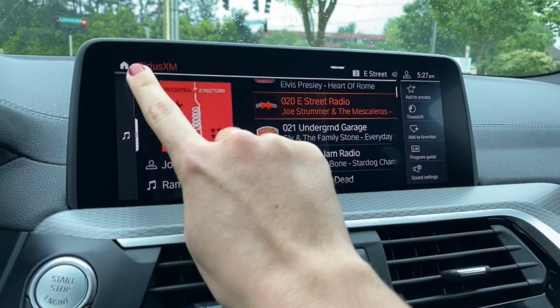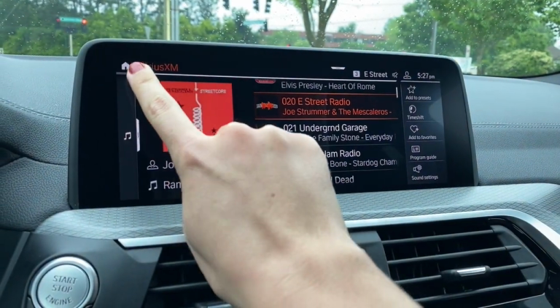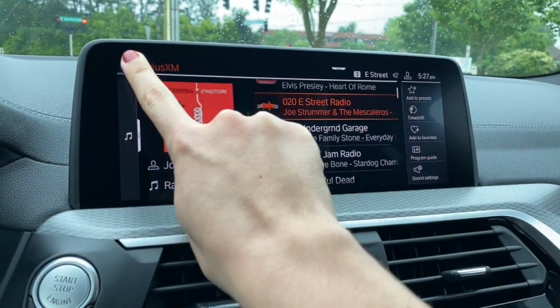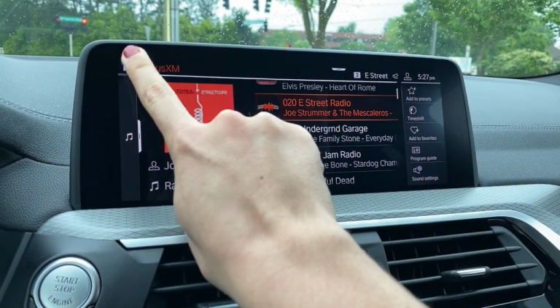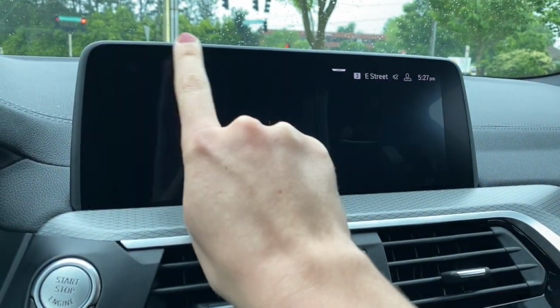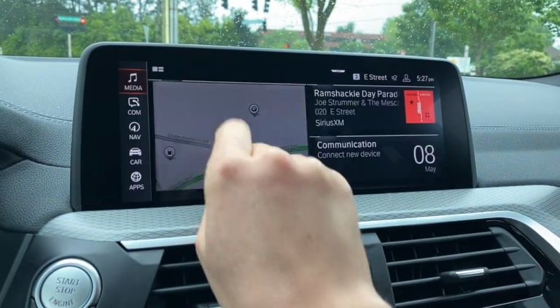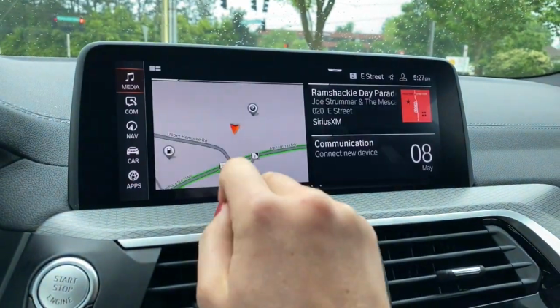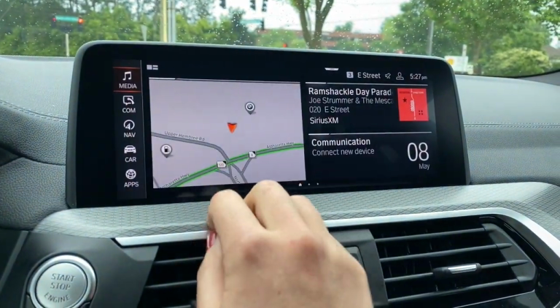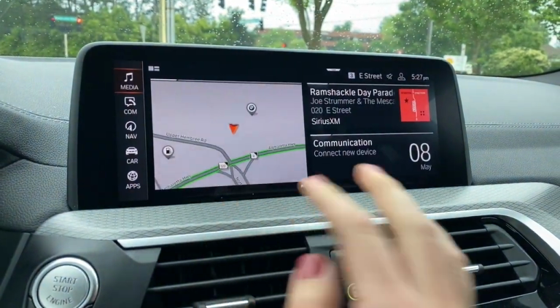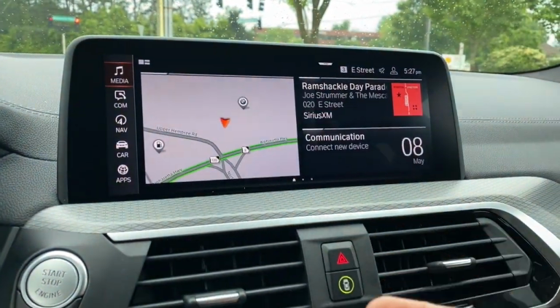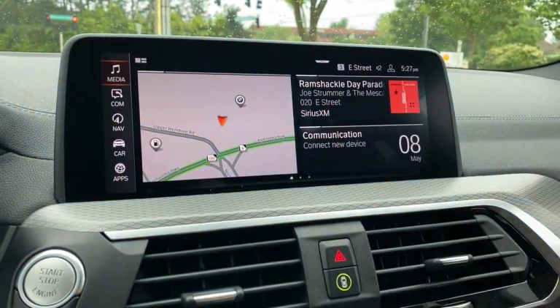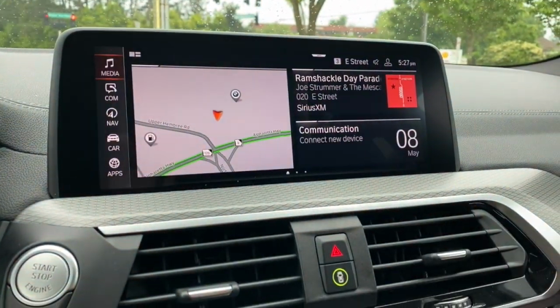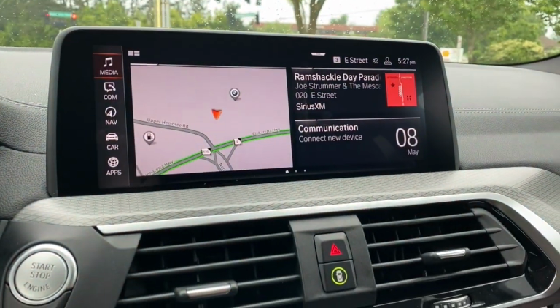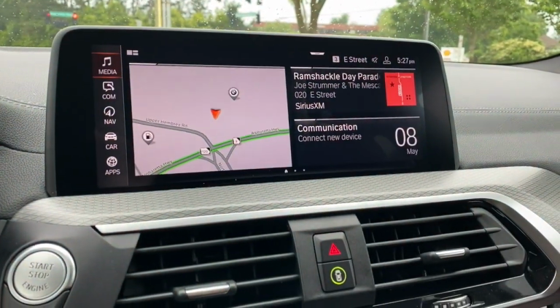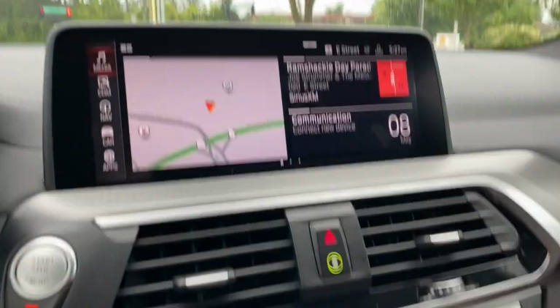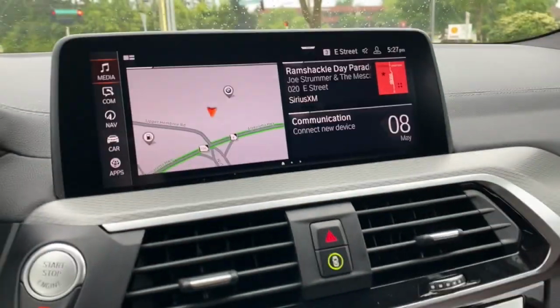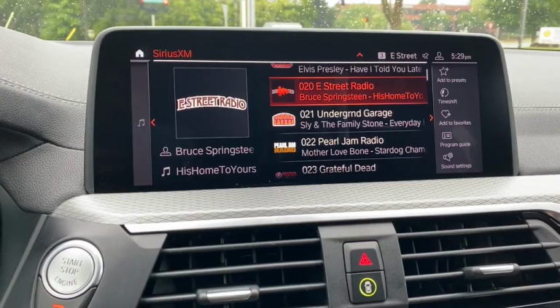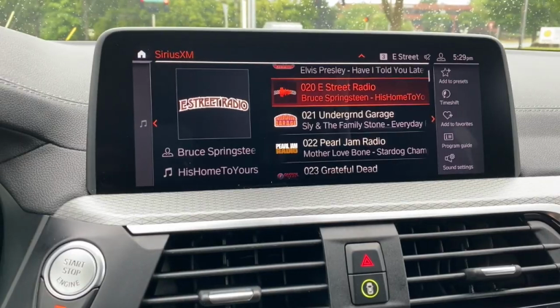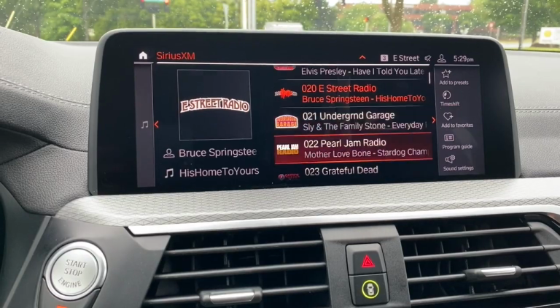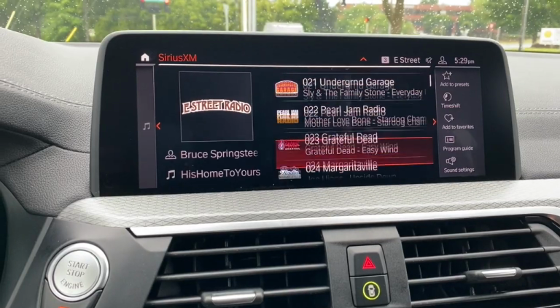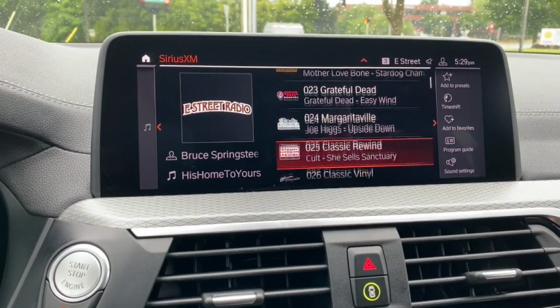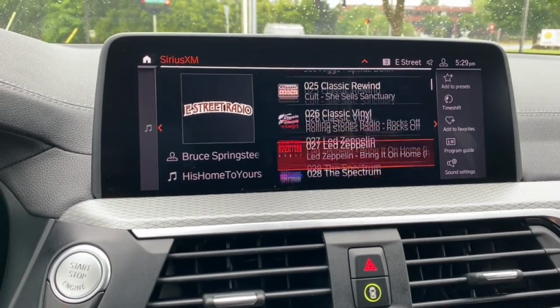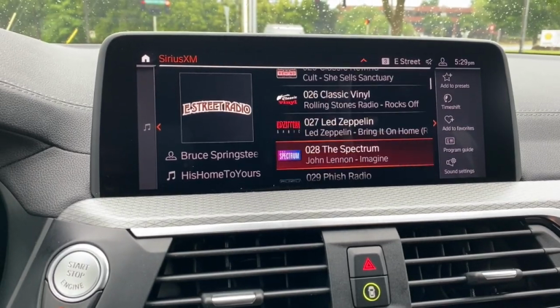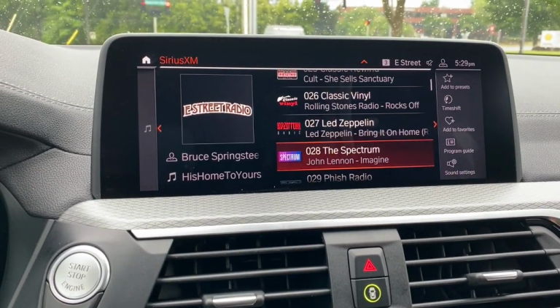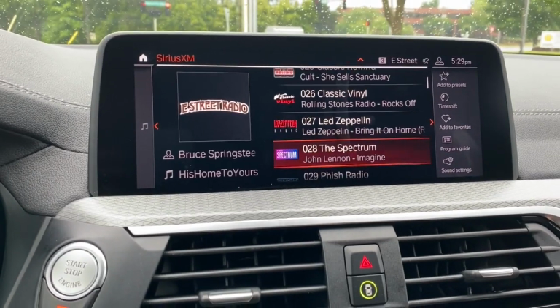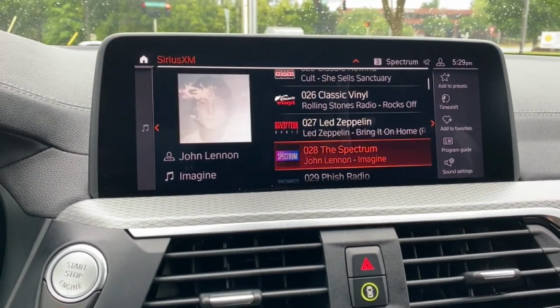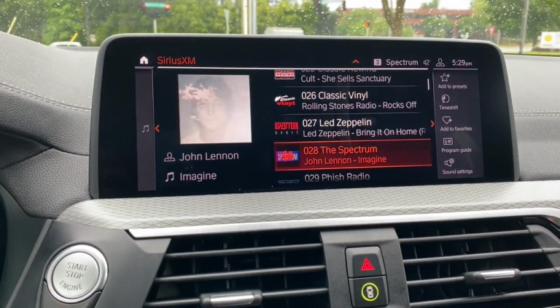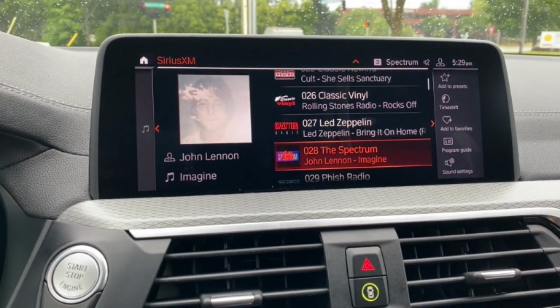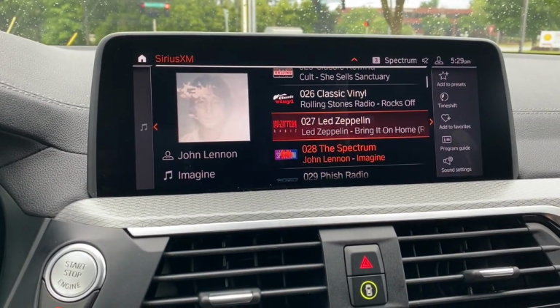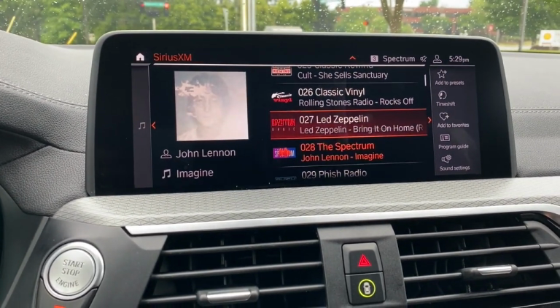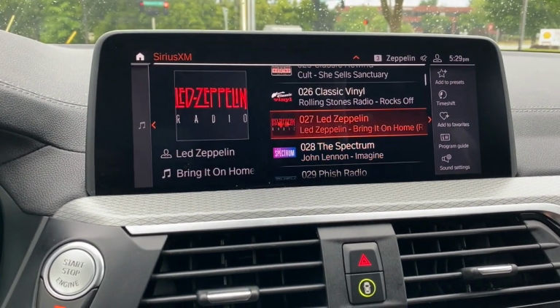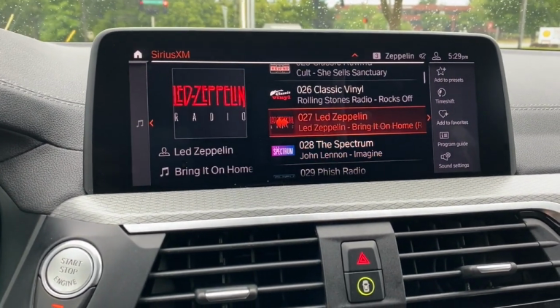This here is your home button if you're using the touch screen. Otherwise, you just scroll through and make your selections that way.